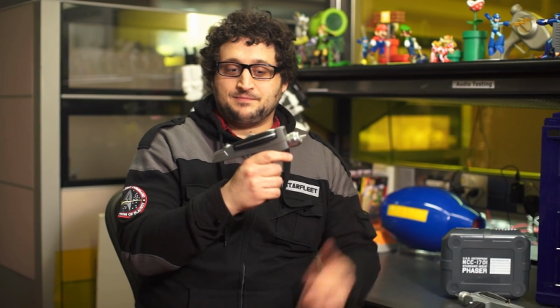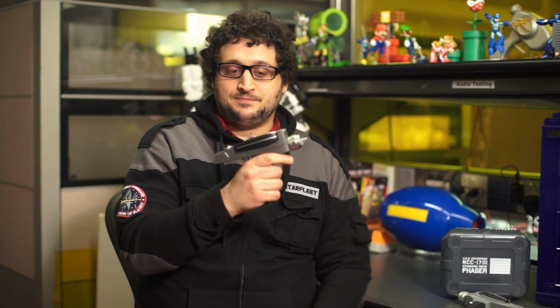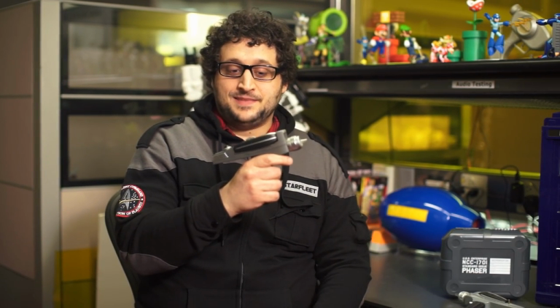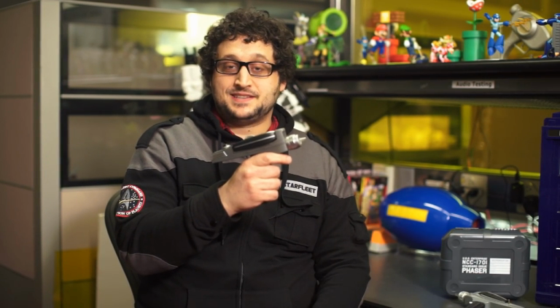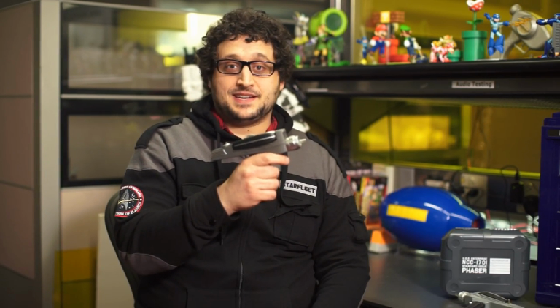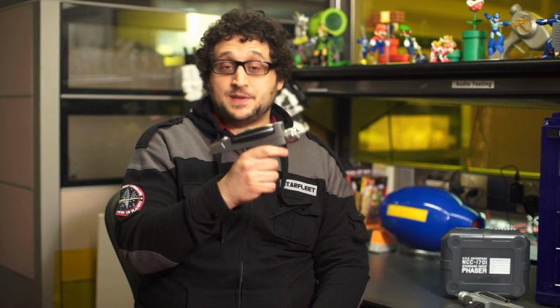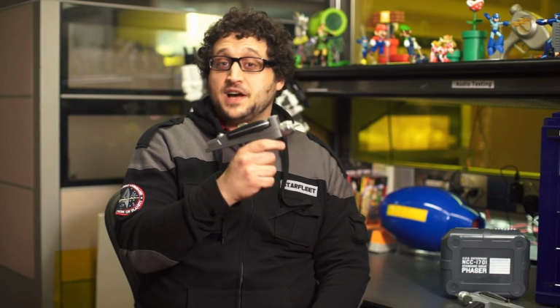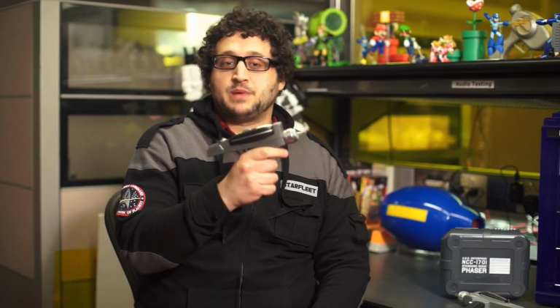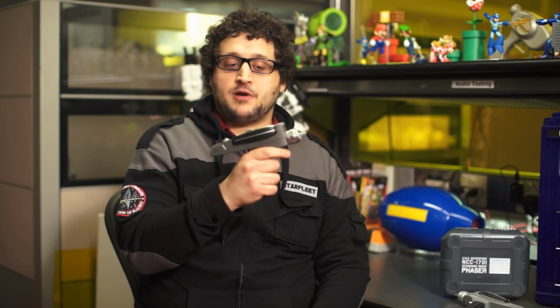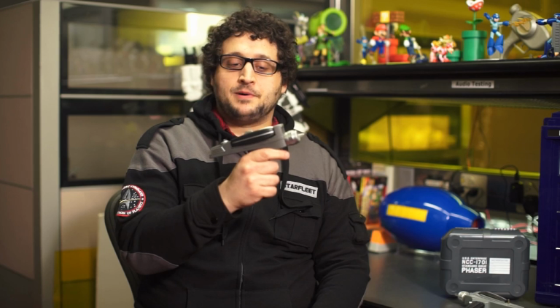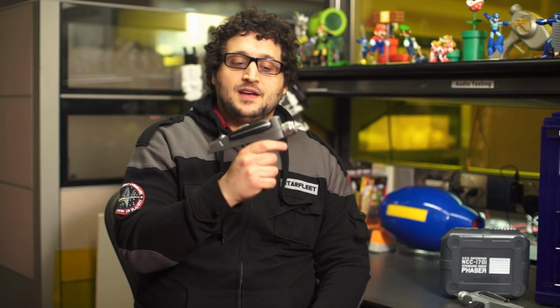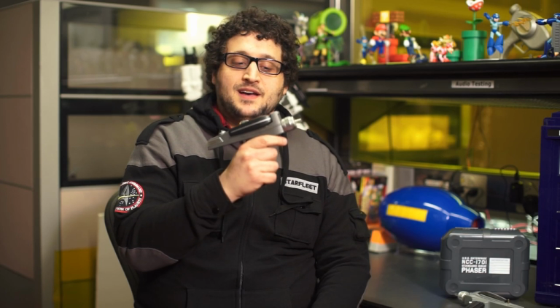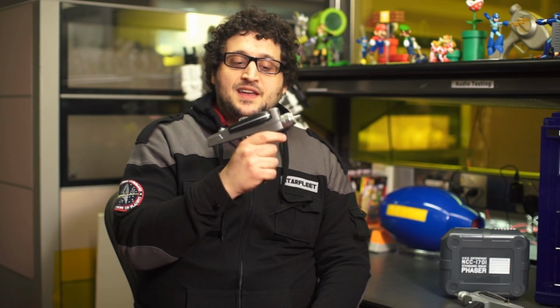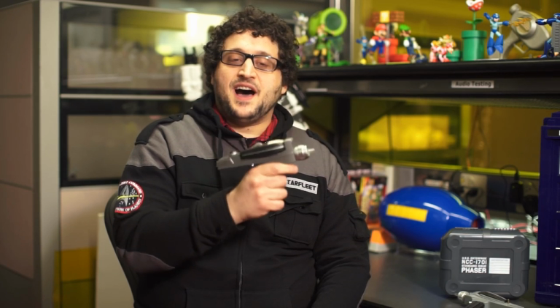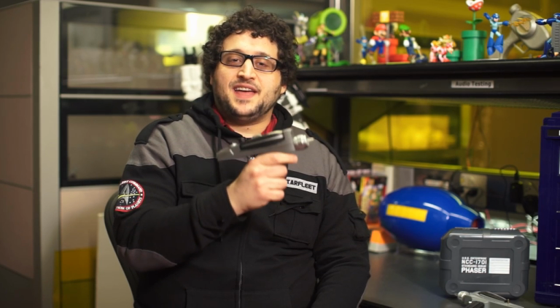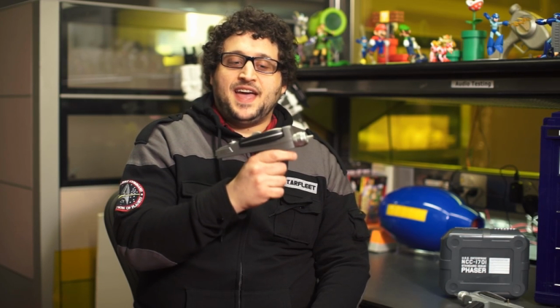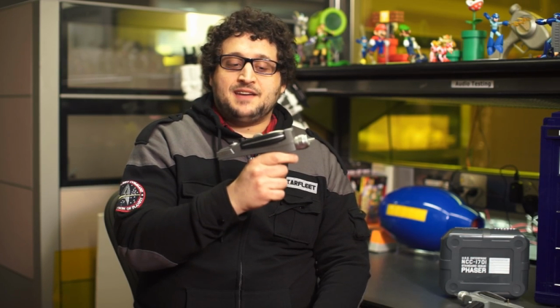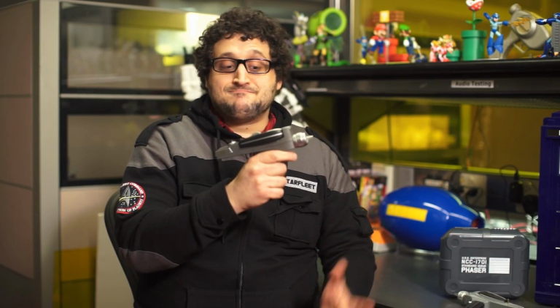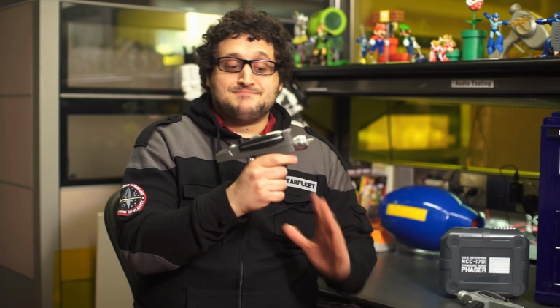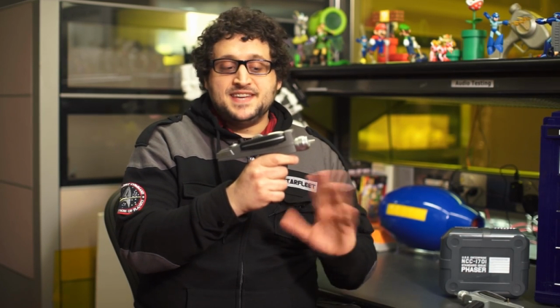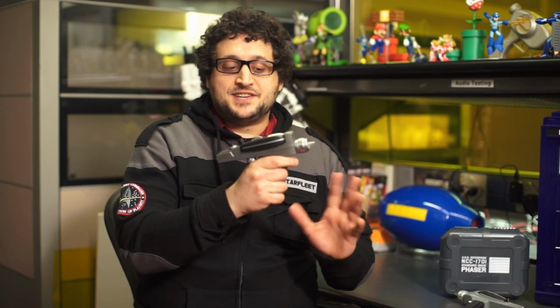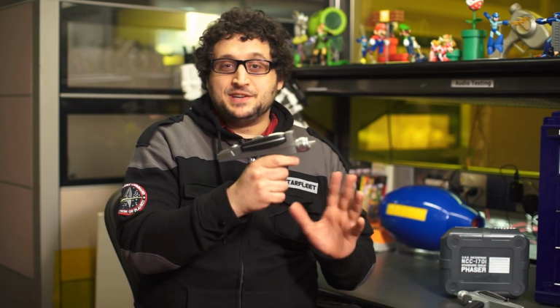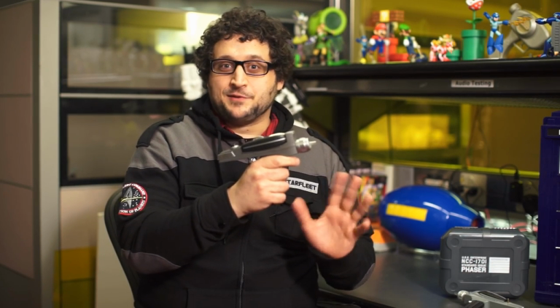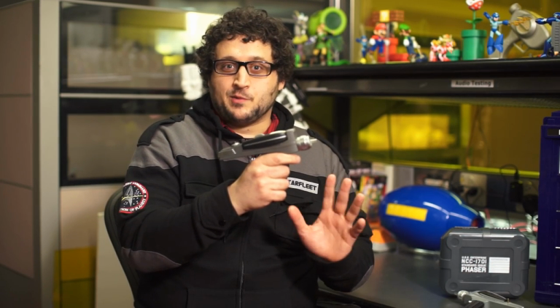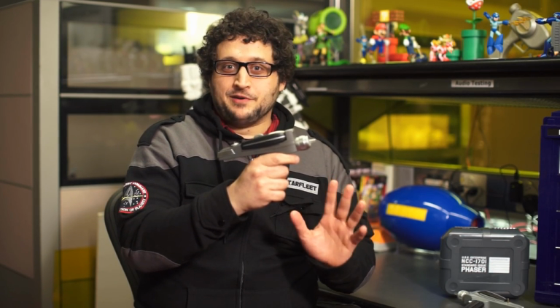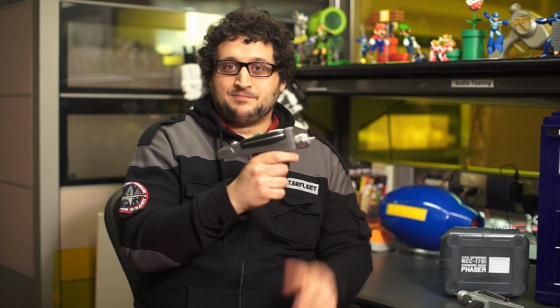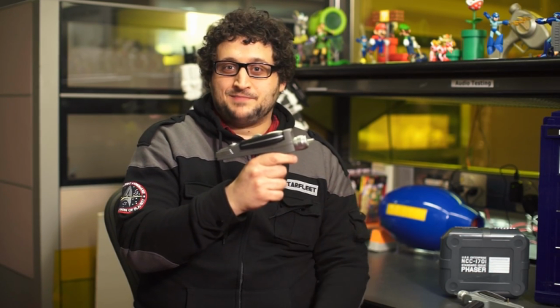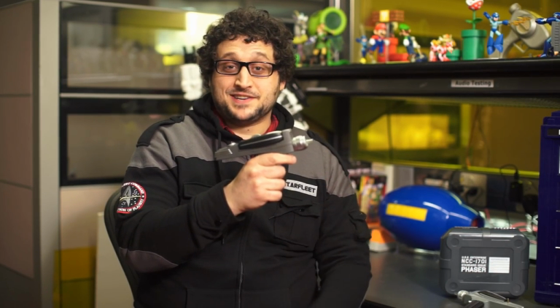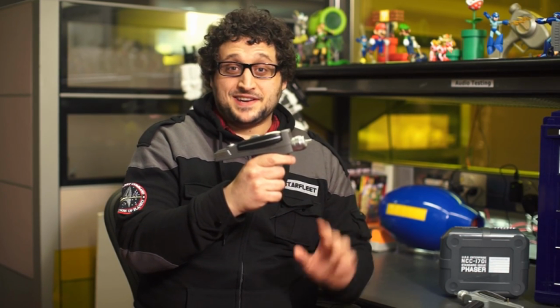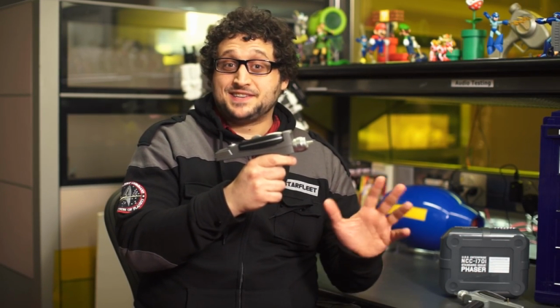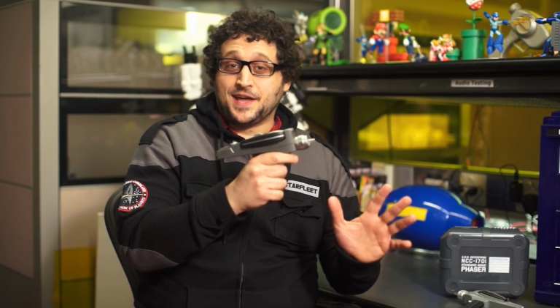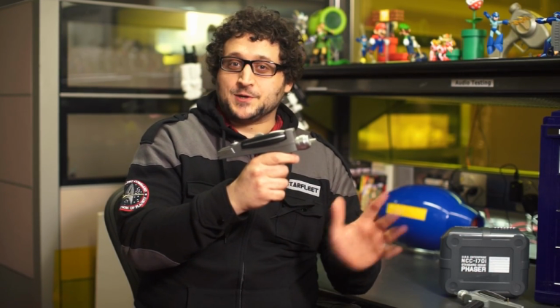This is an expensive cosplay prop, not a niche universal remote. The remote functionality is just a nice little extra.